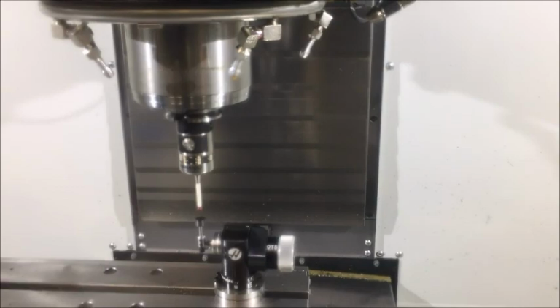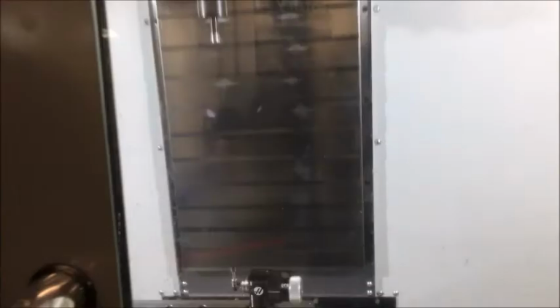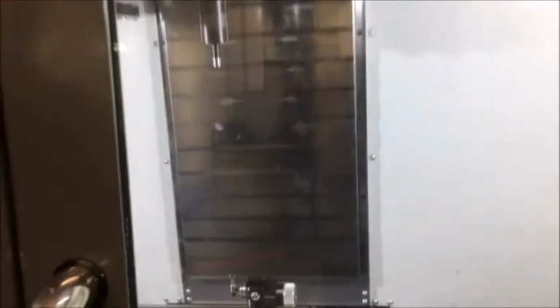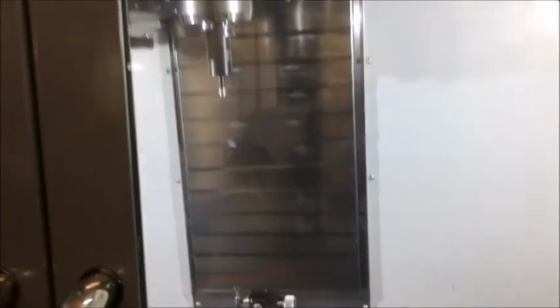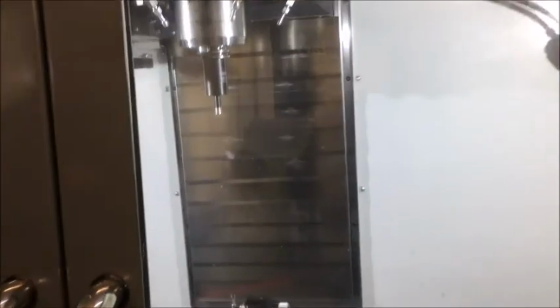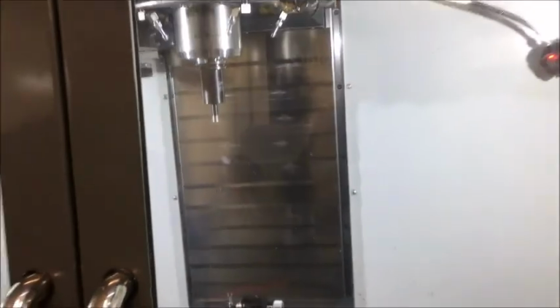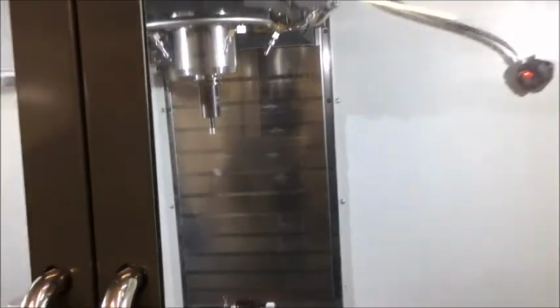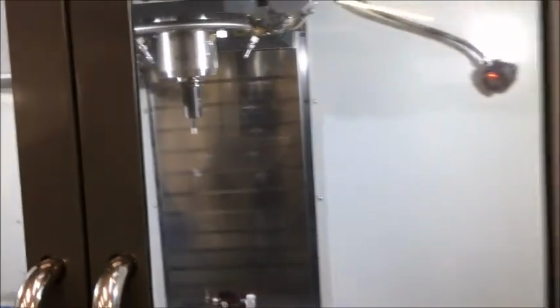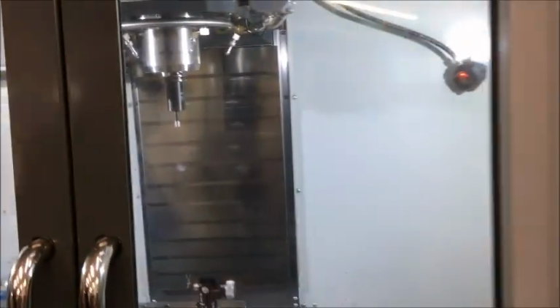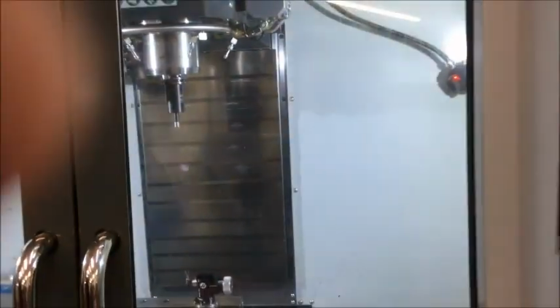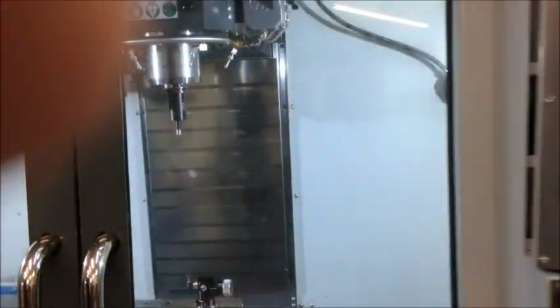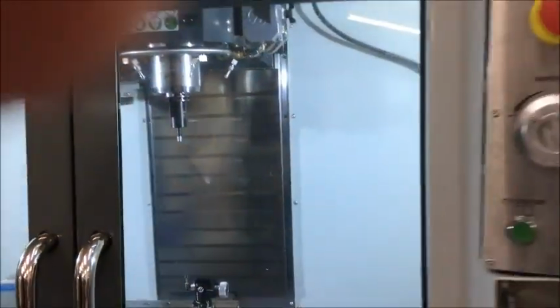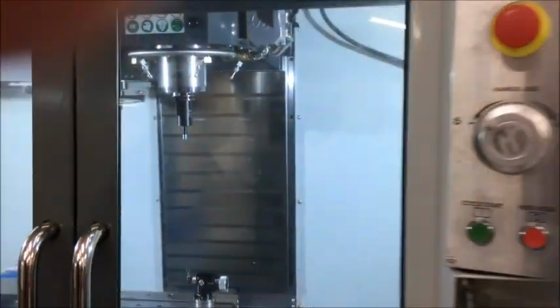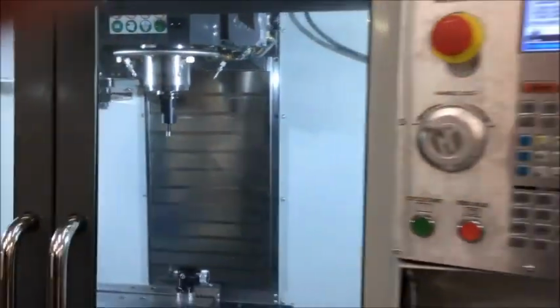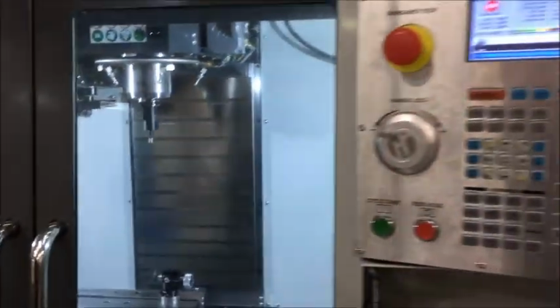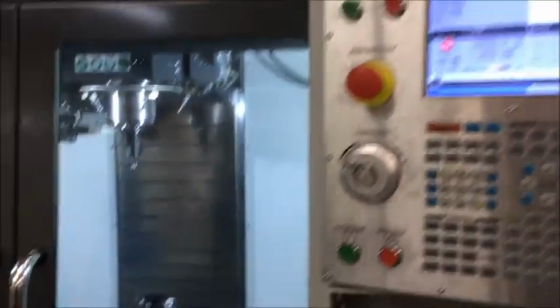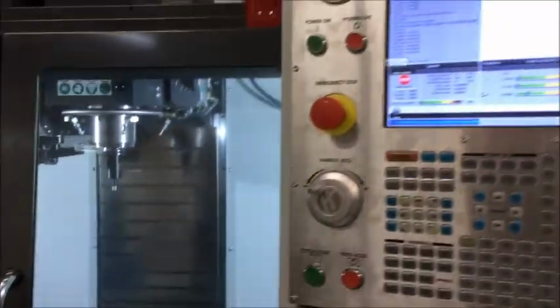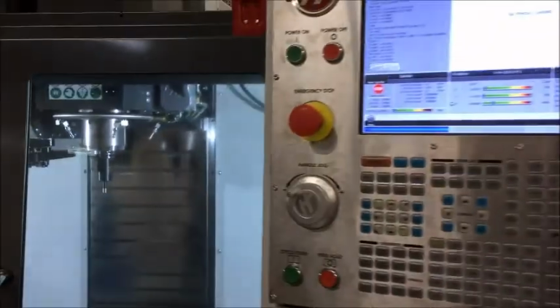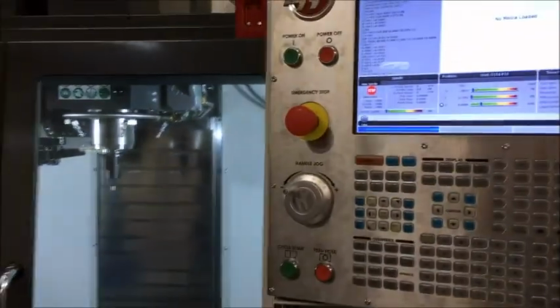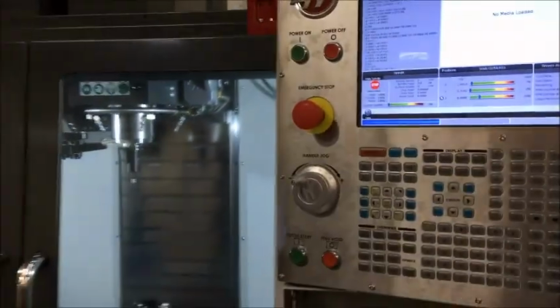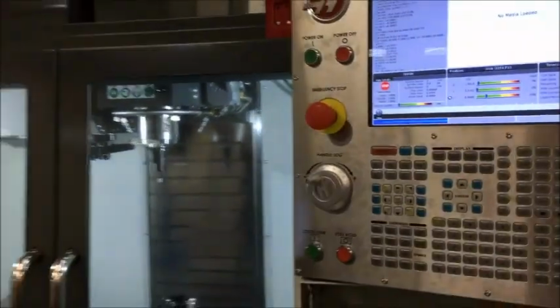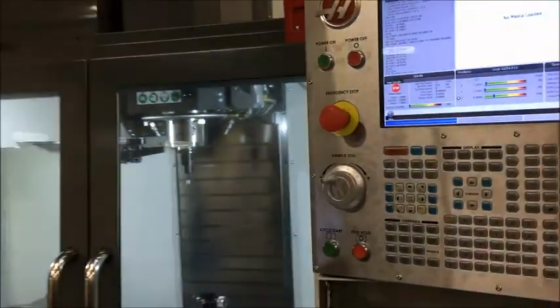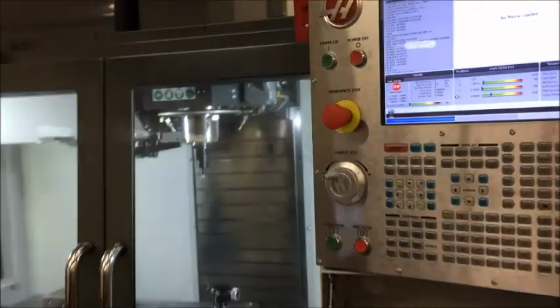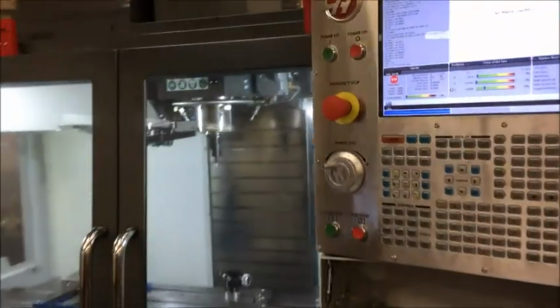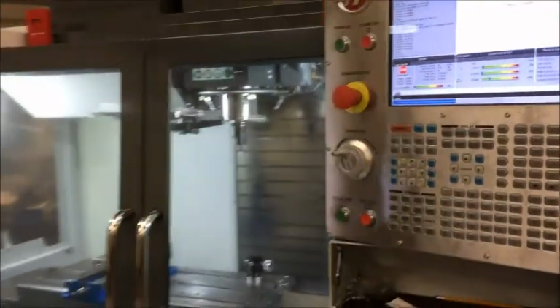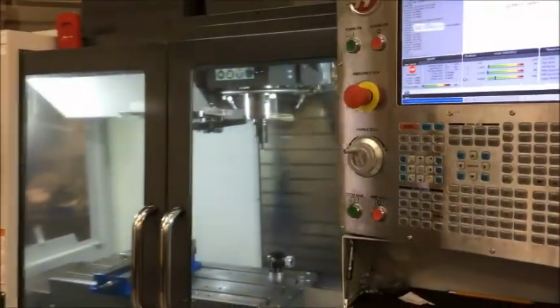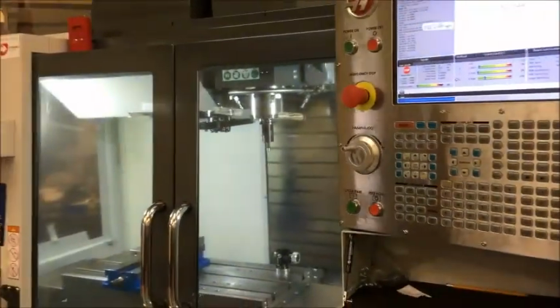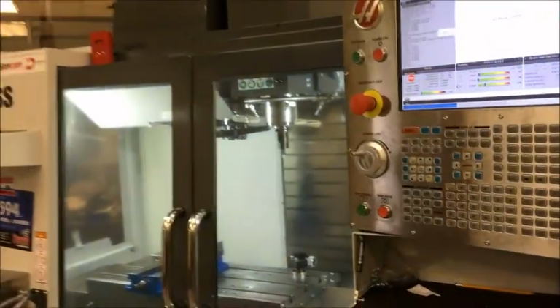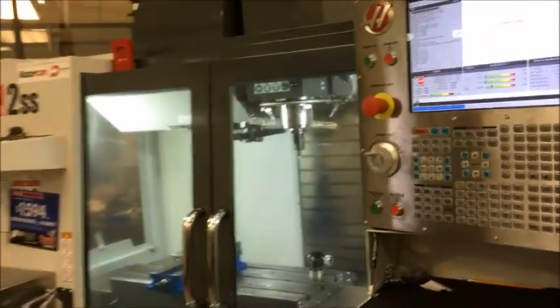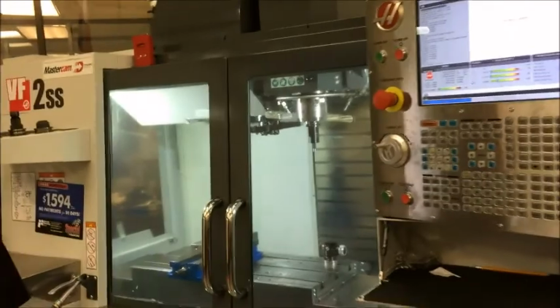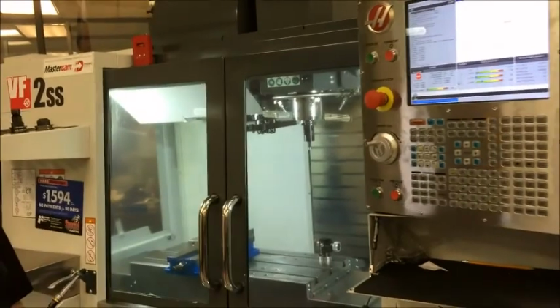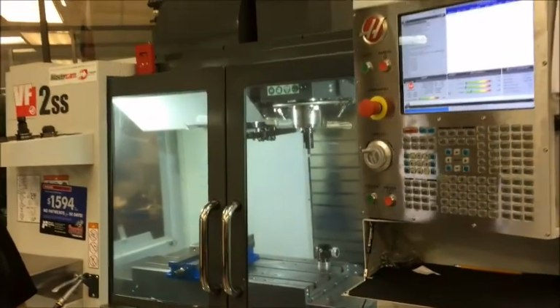The machine is going to make a tool change back to your master tool and then finish up the program.